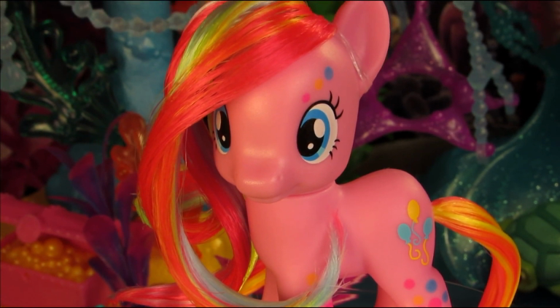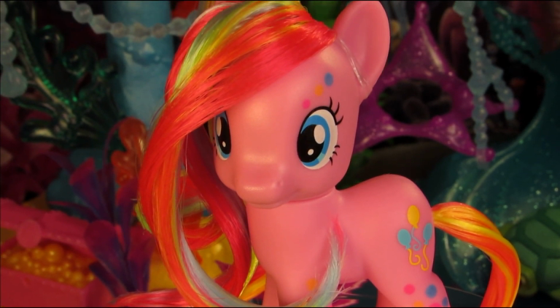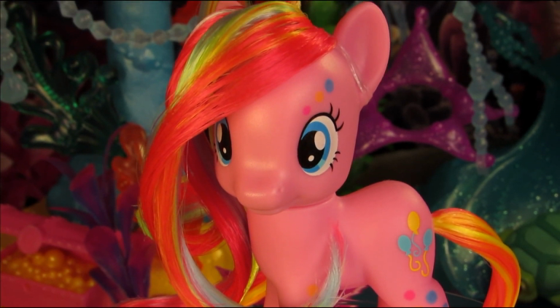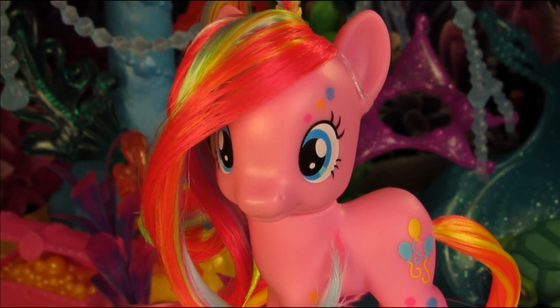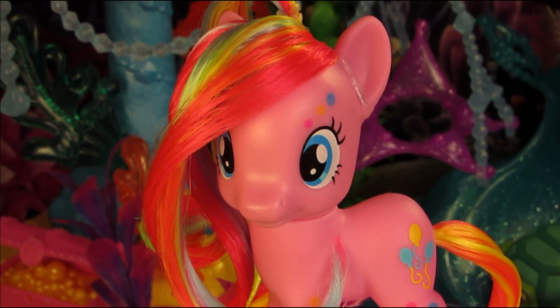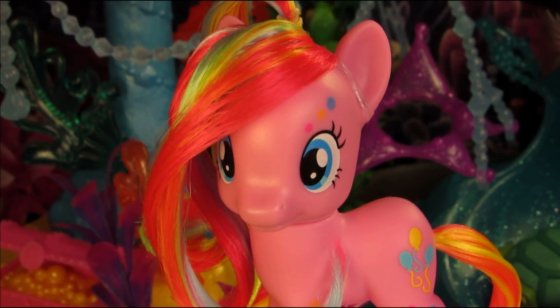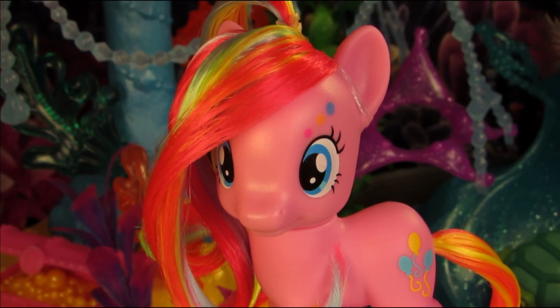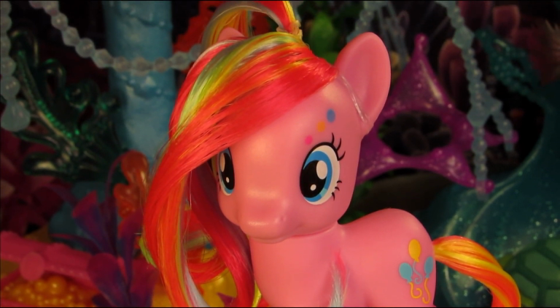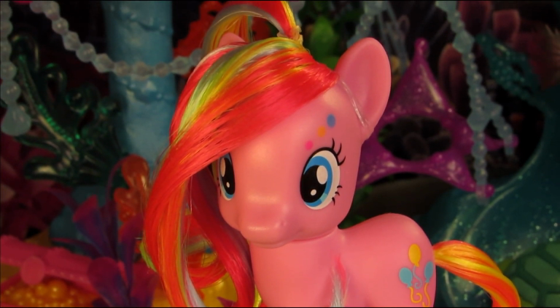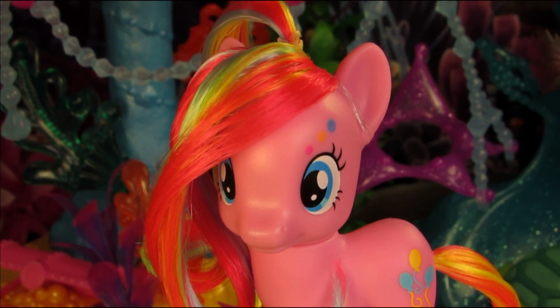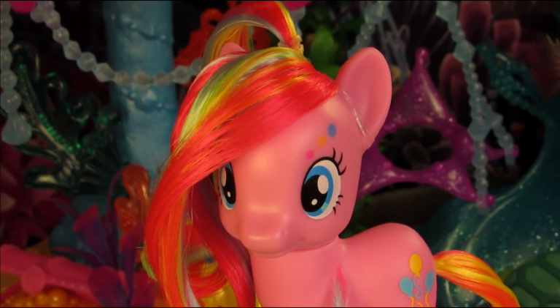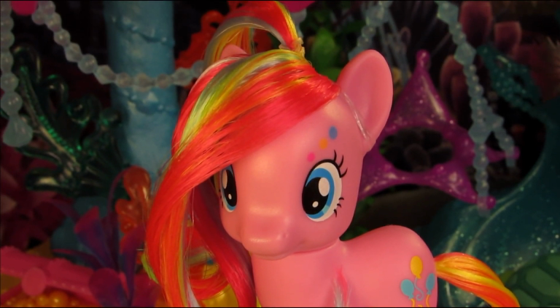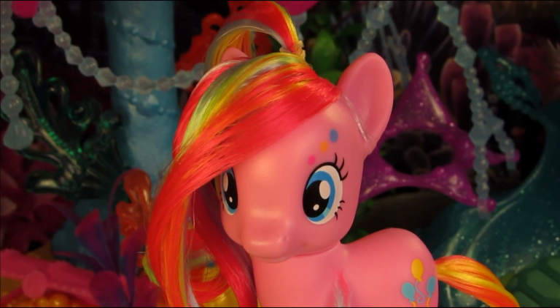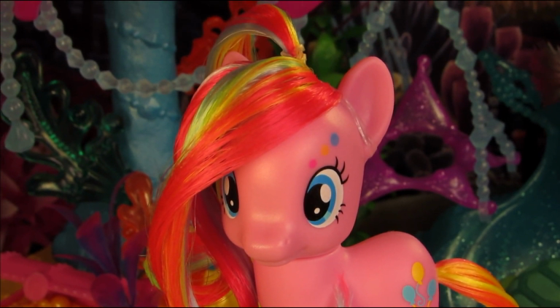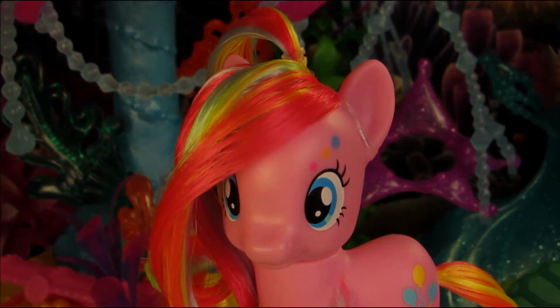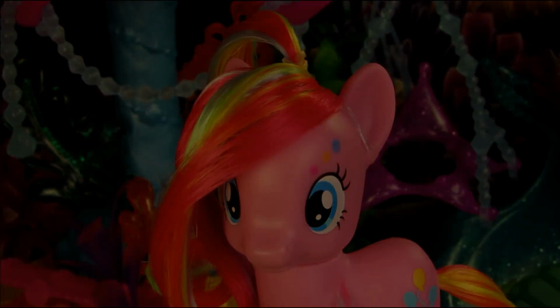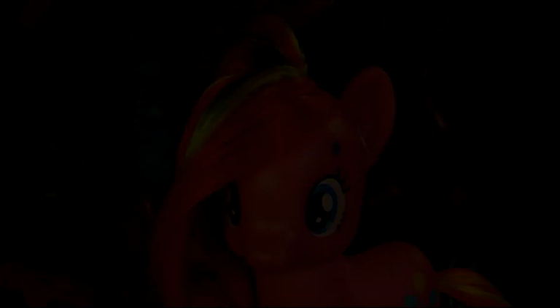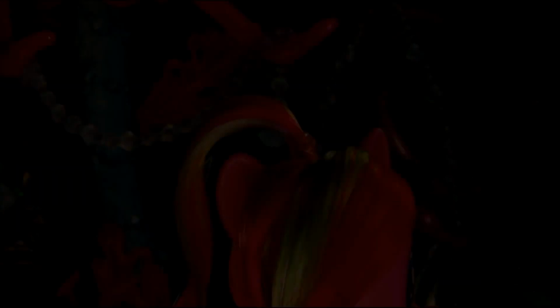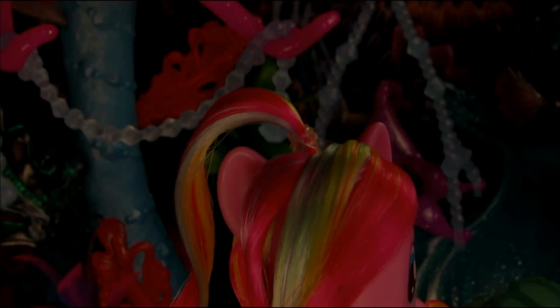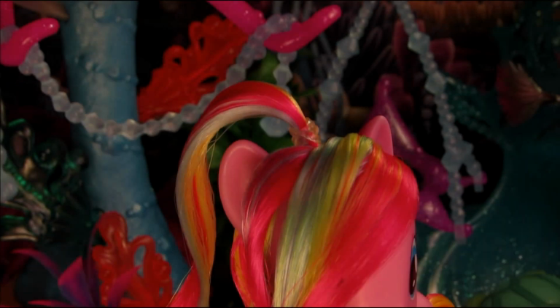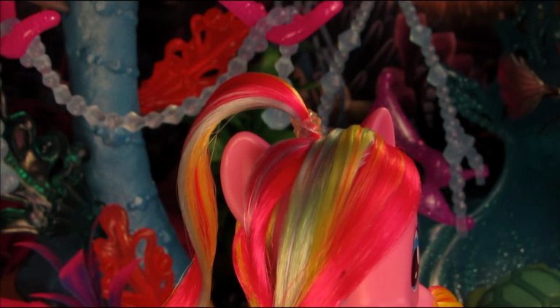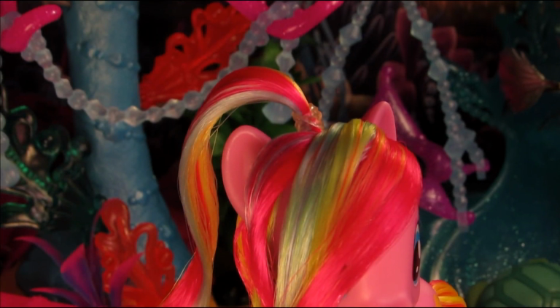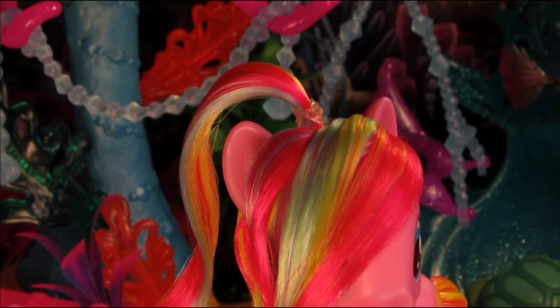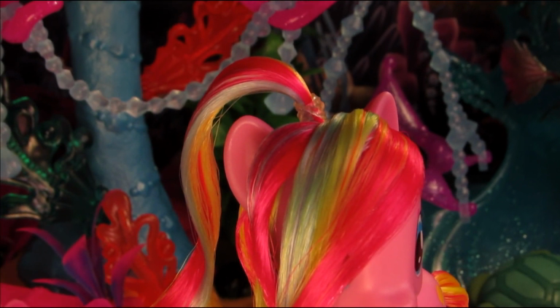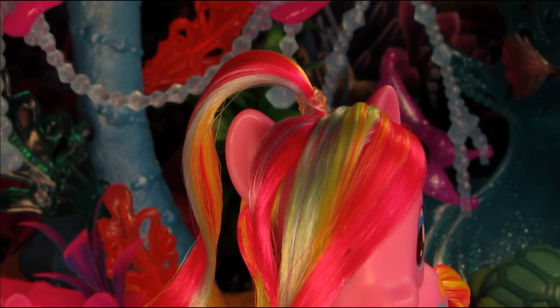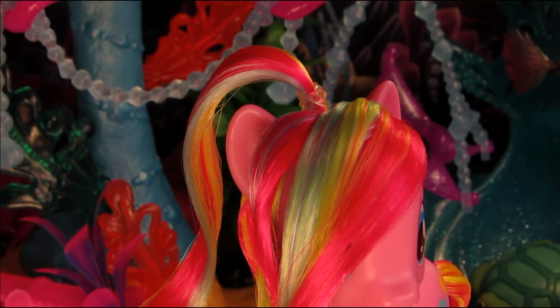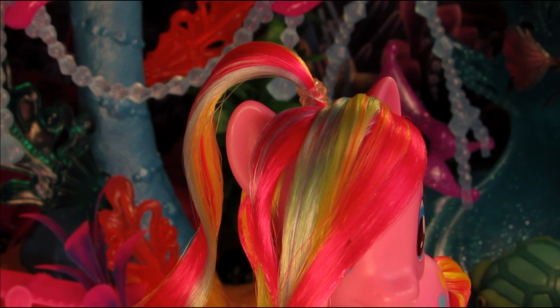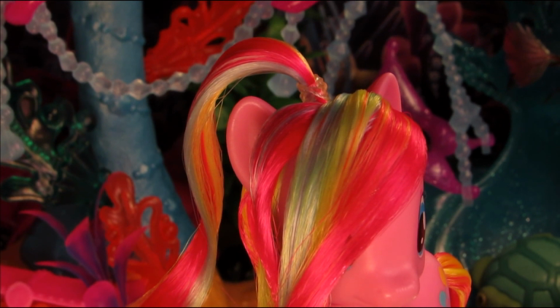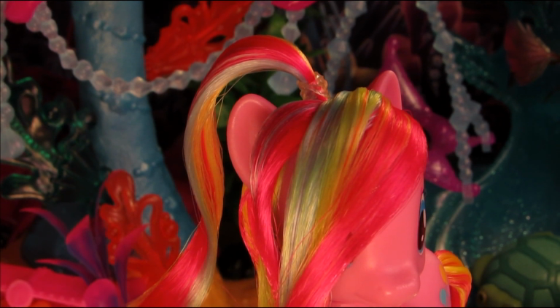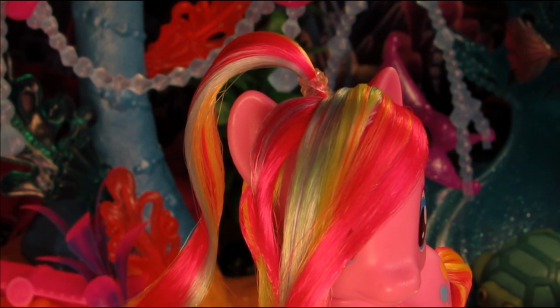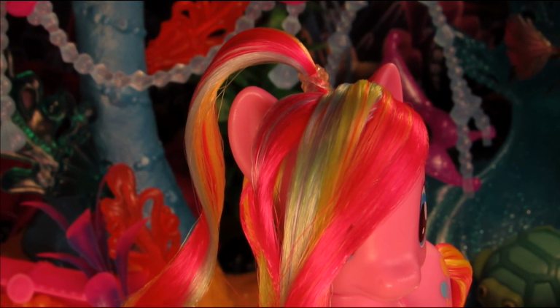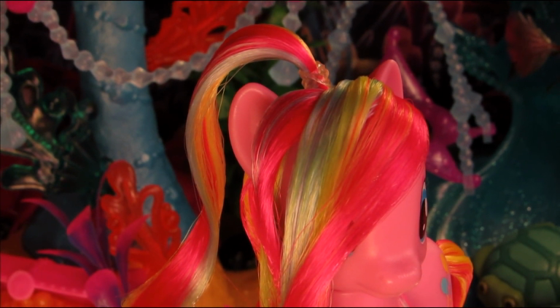She is totally ready to party it up at the beach, or on a sand dune, or underwater — who knows where Pinkie is gonna go? She's crazy!